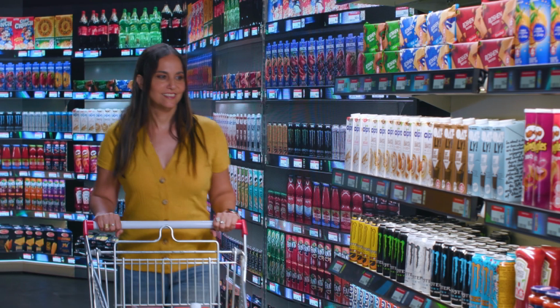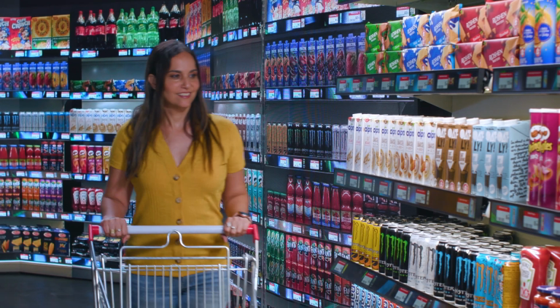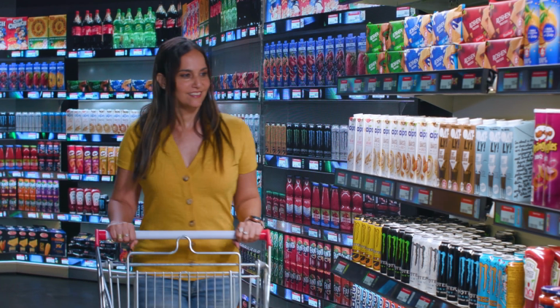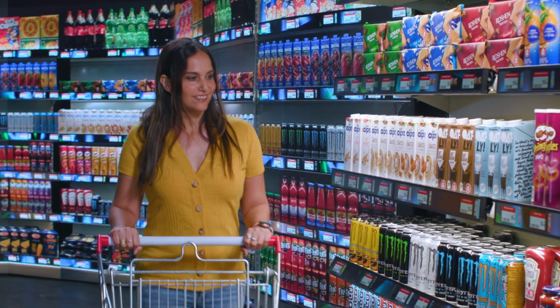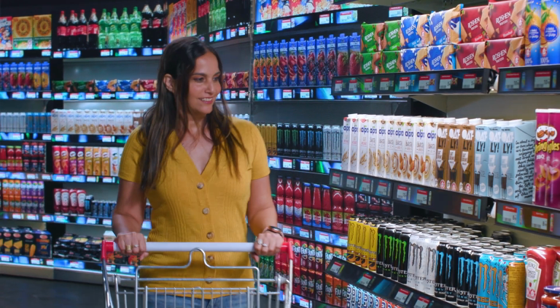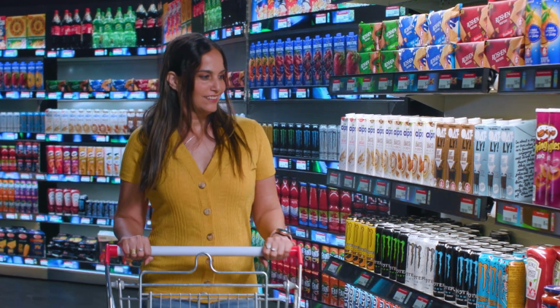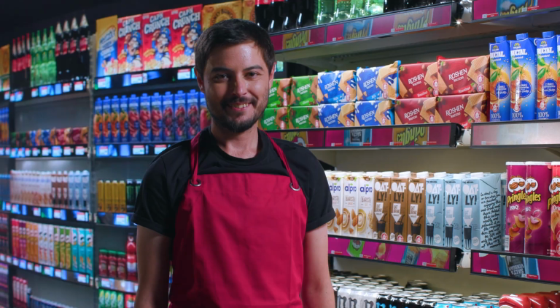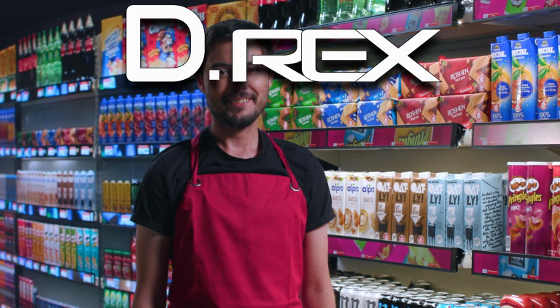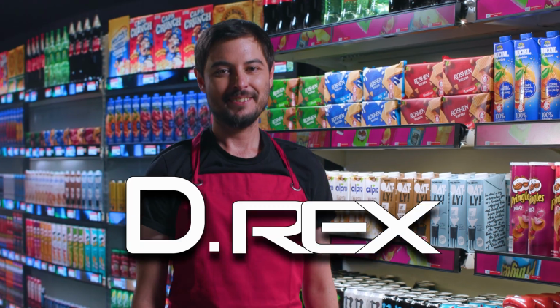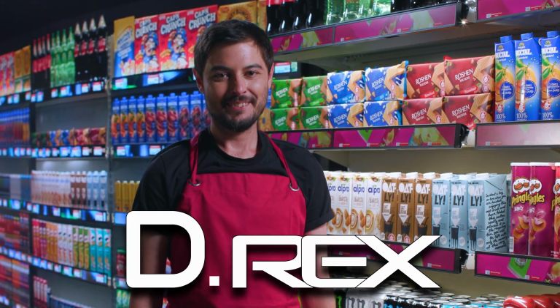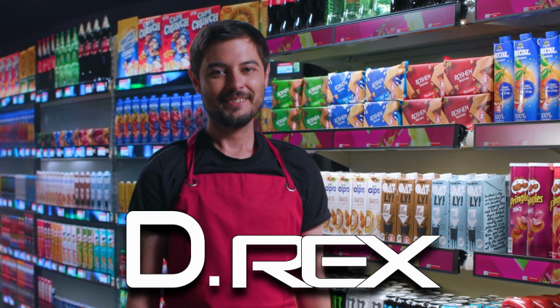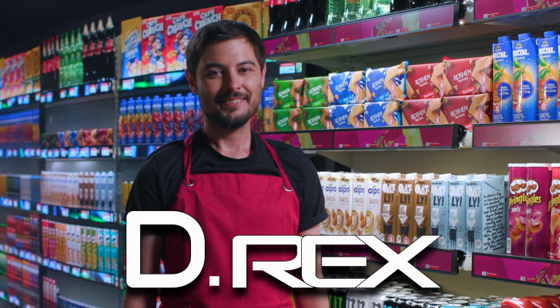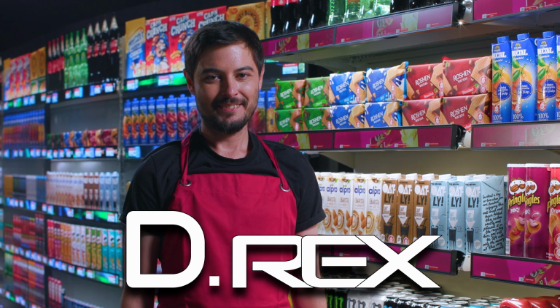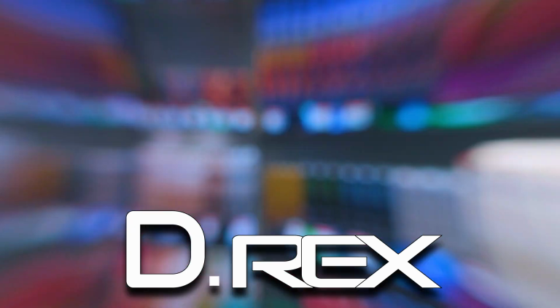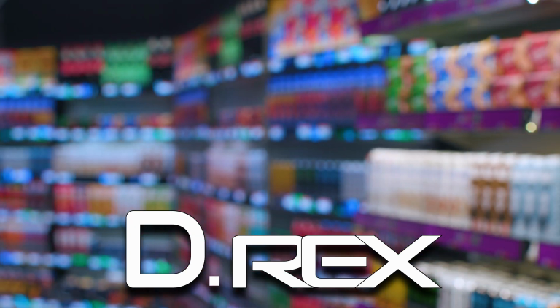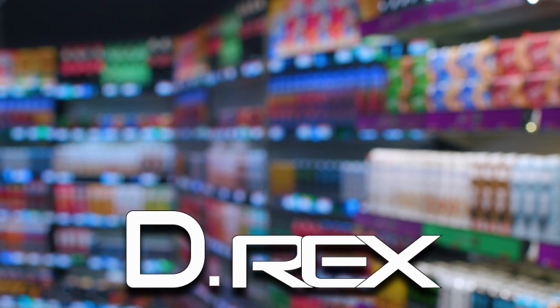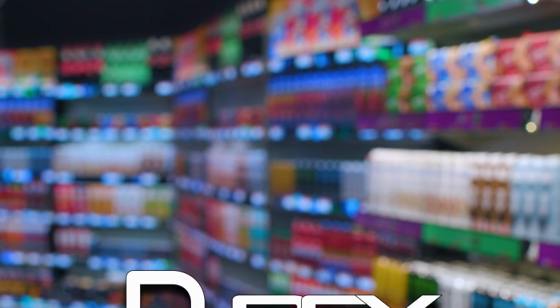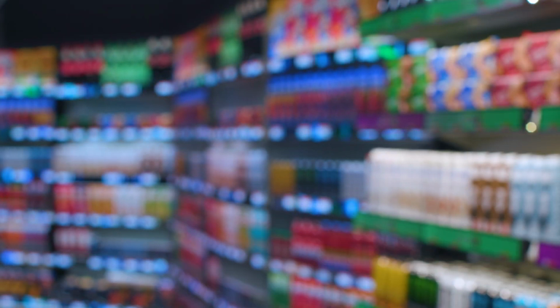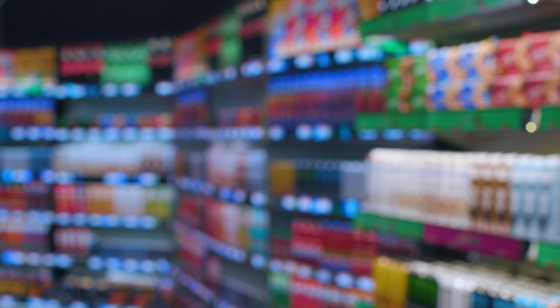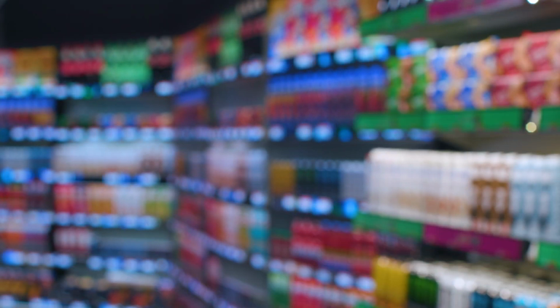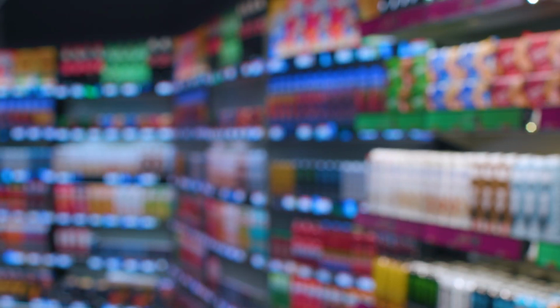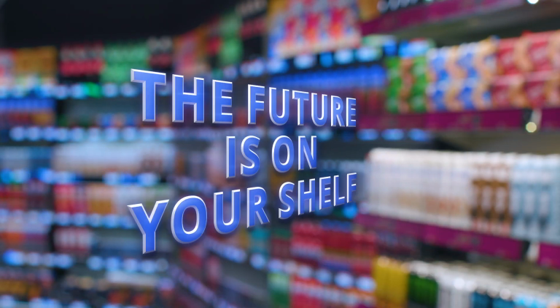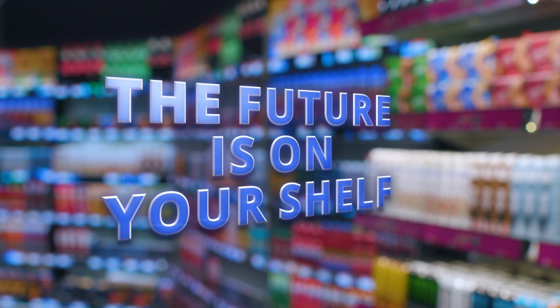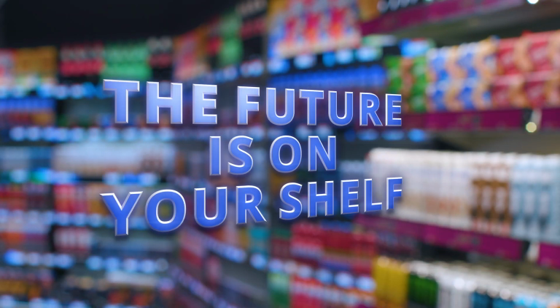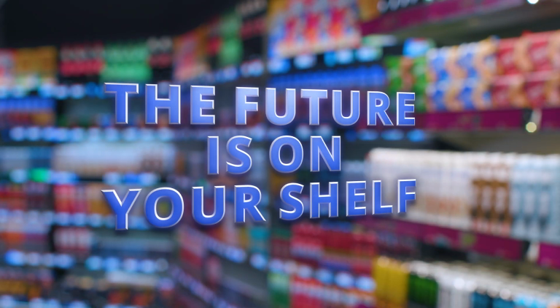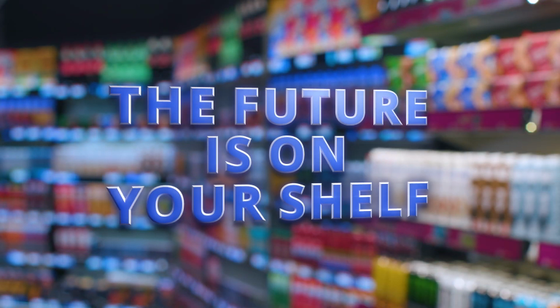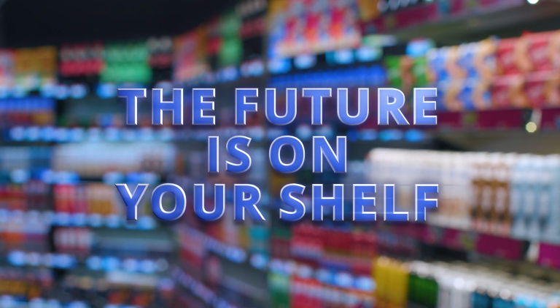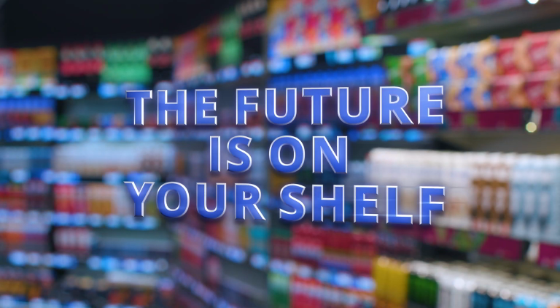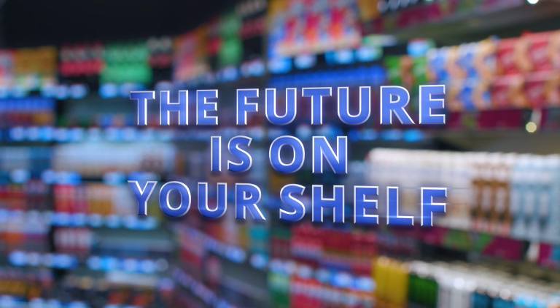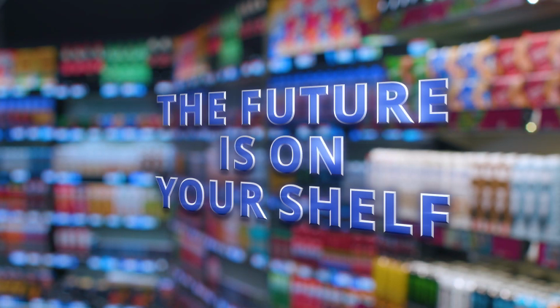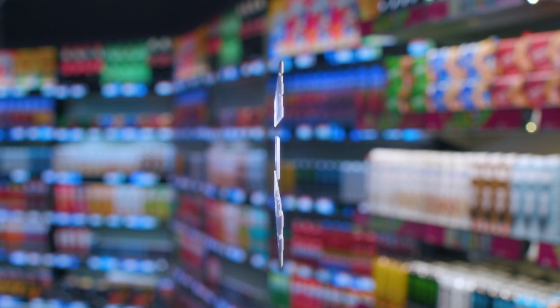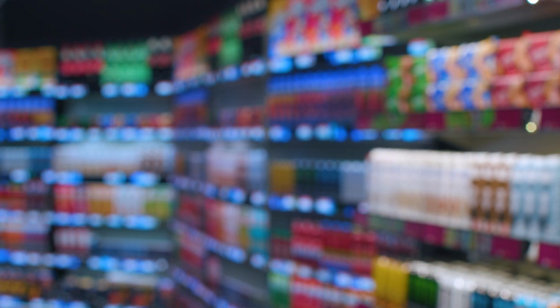Do you understand now why D-Rex is so unique? D-Rex. The future is on your shelf.